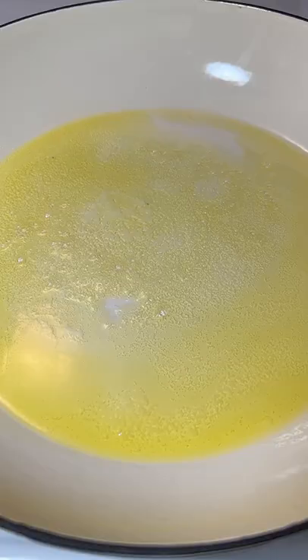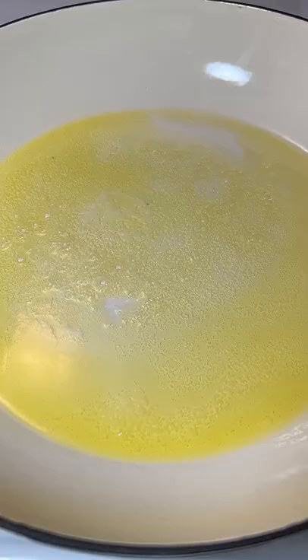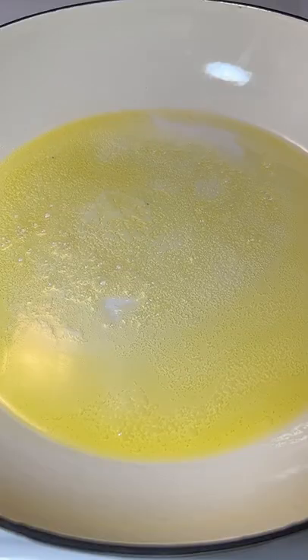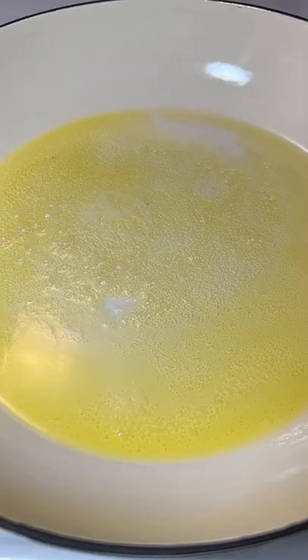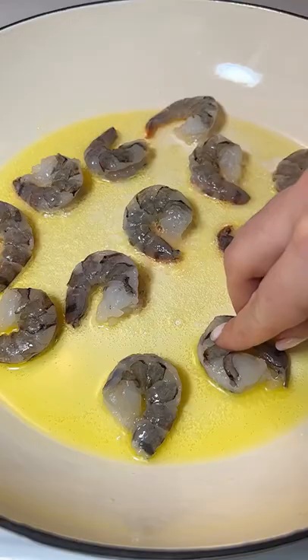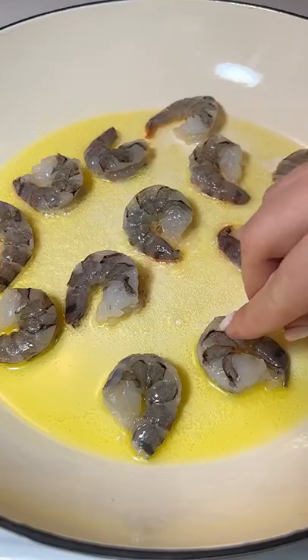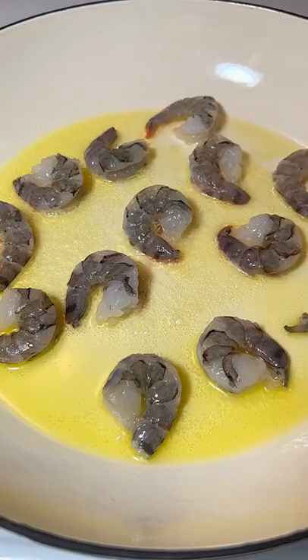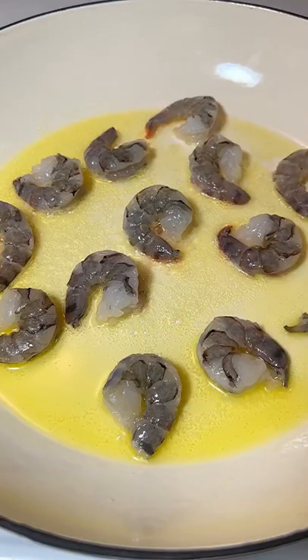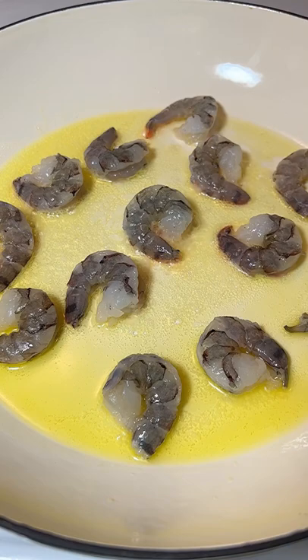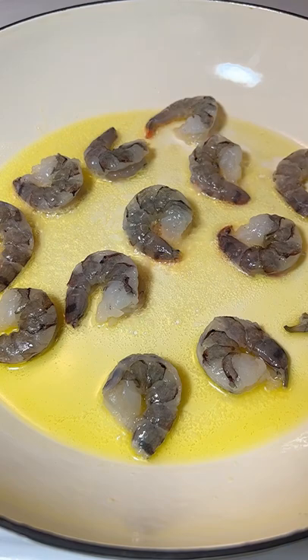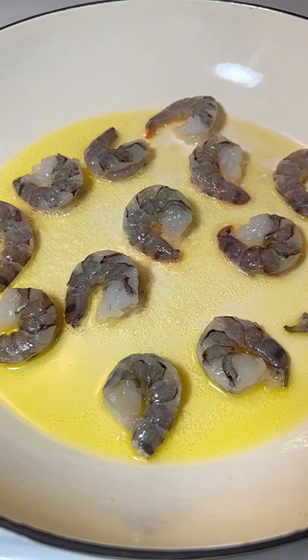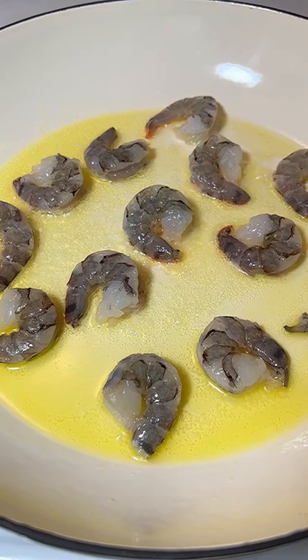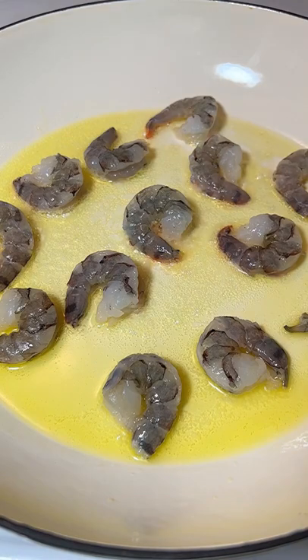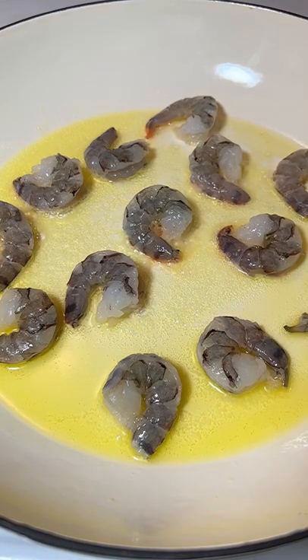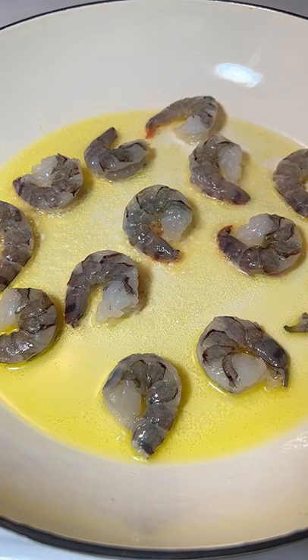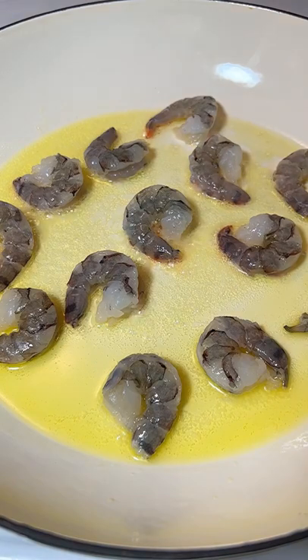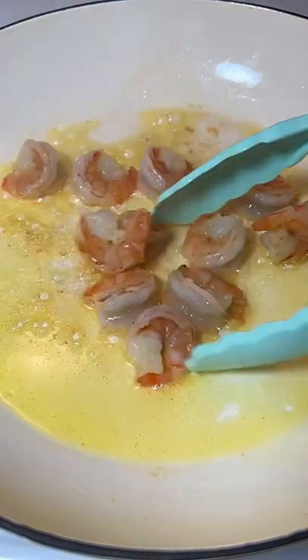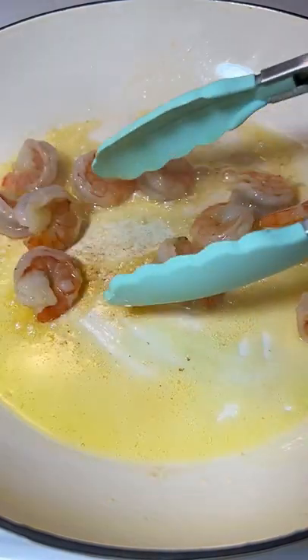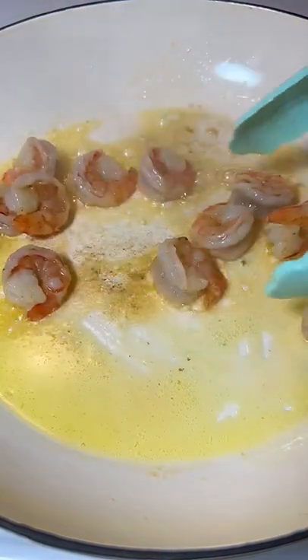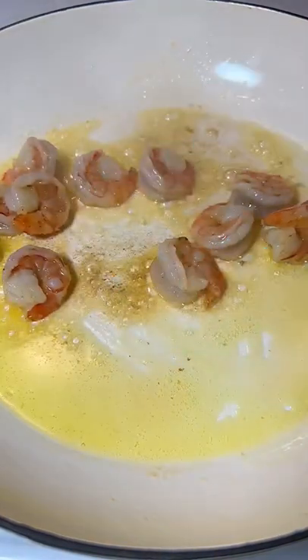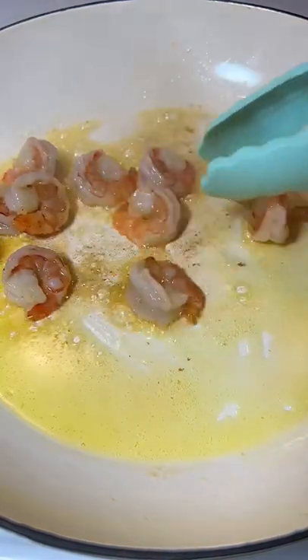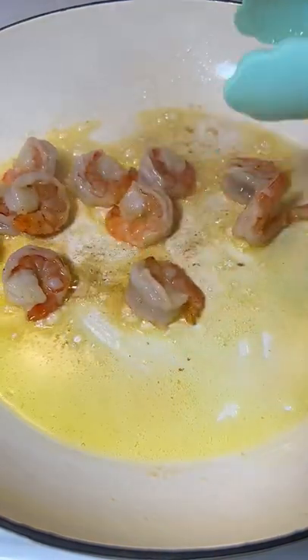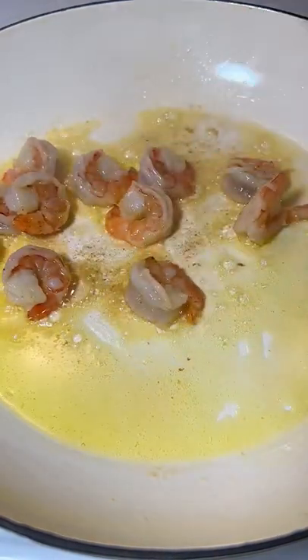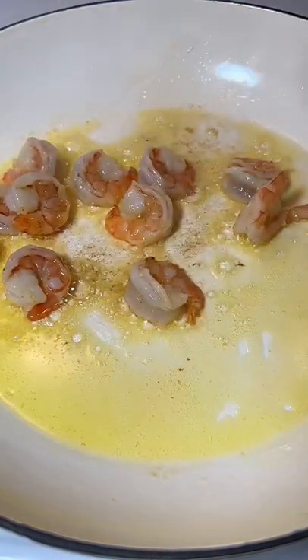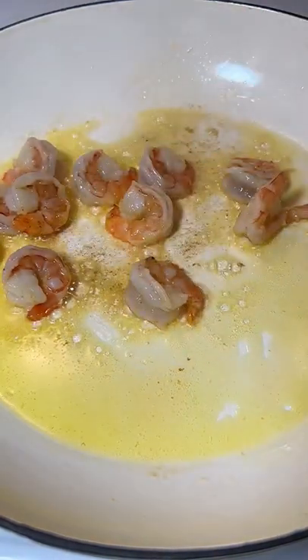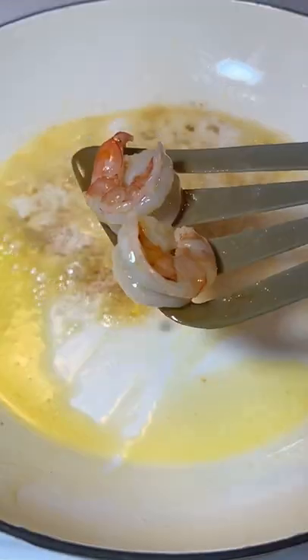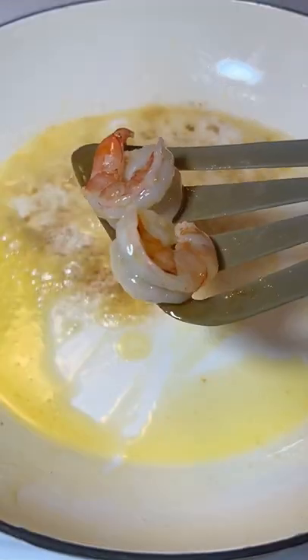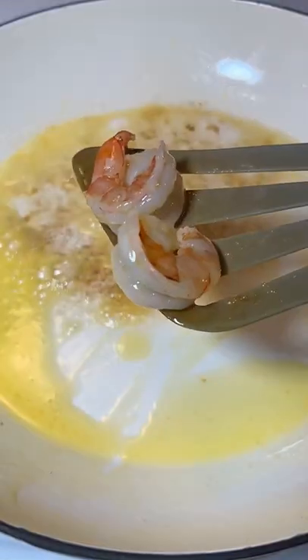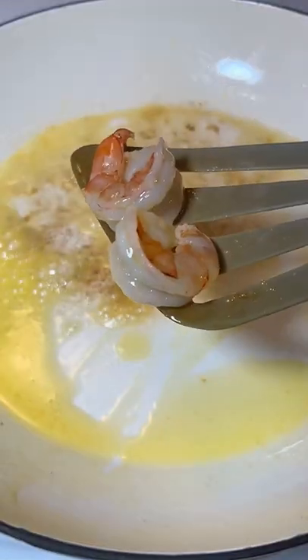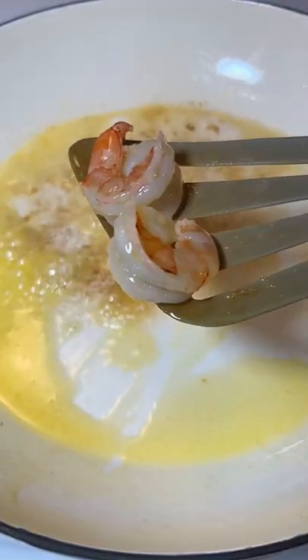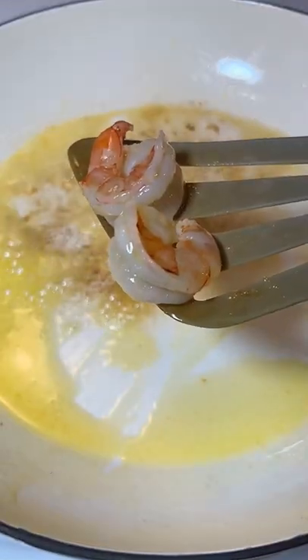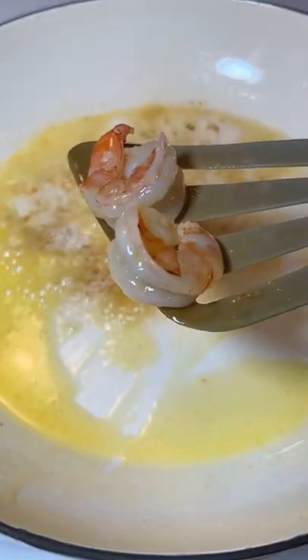In a skillet, heat up the olive oil and butter. Sauté the shrimp for two minutes on each side, then remove the shrimp from the pan.